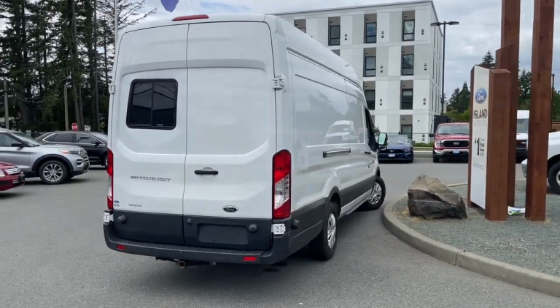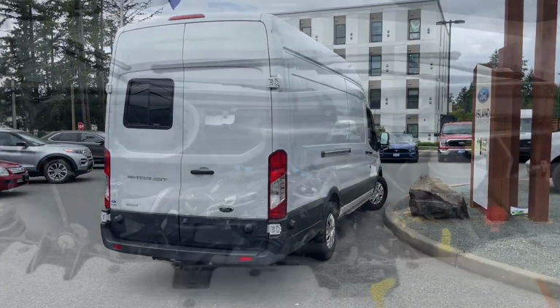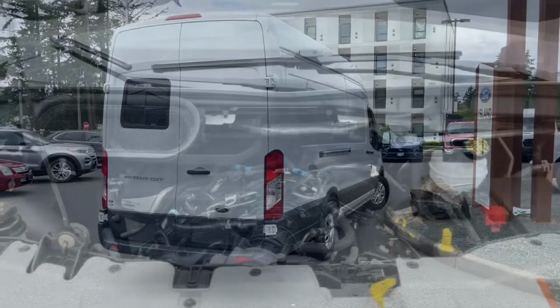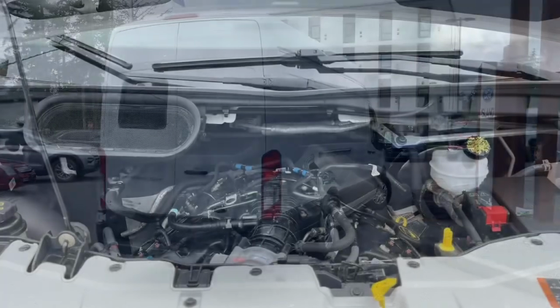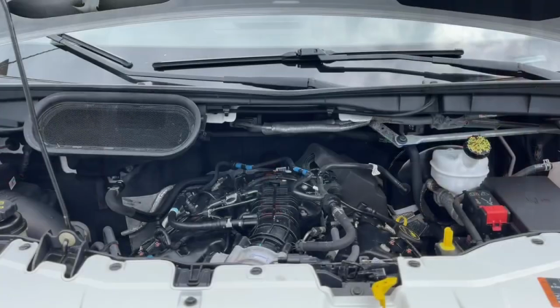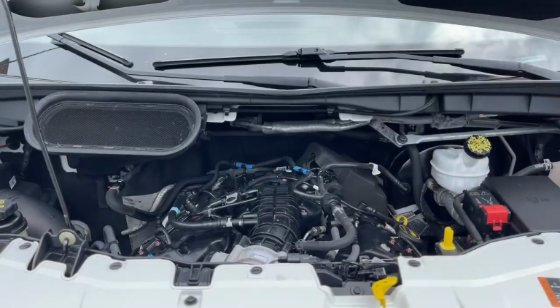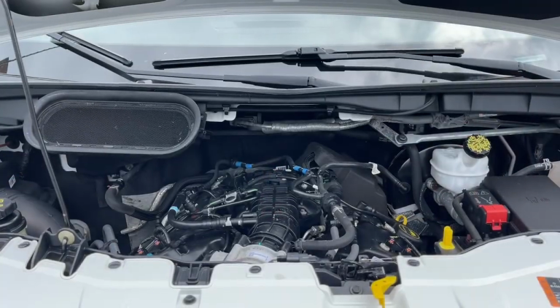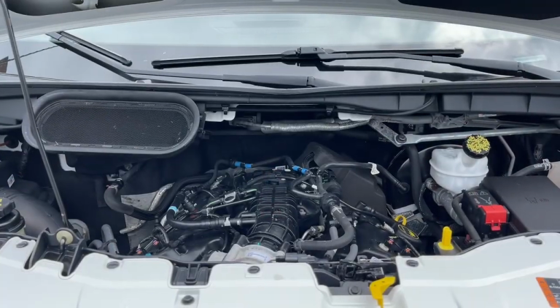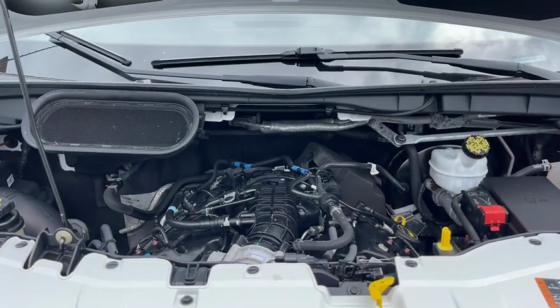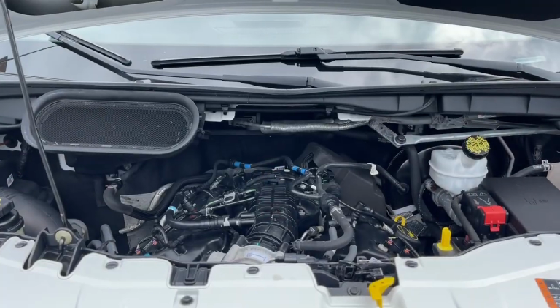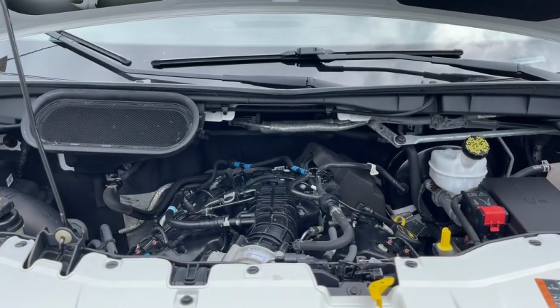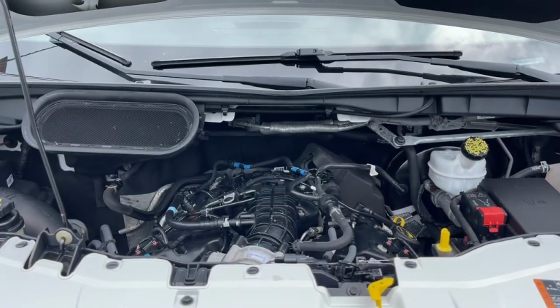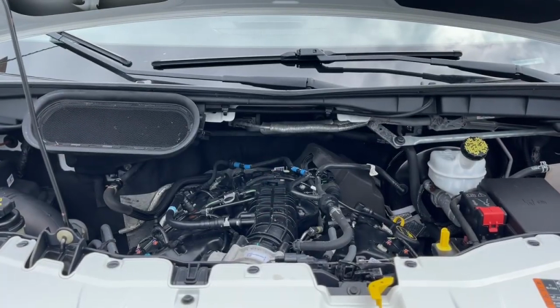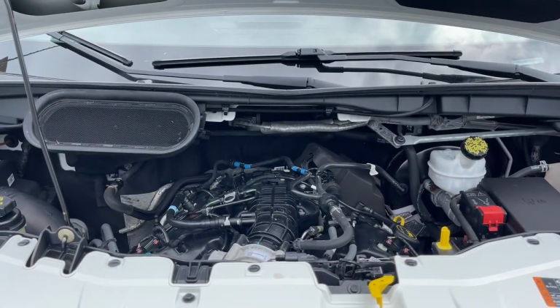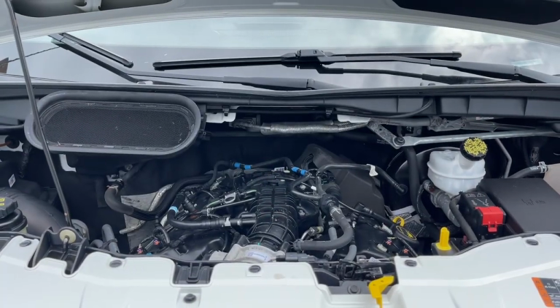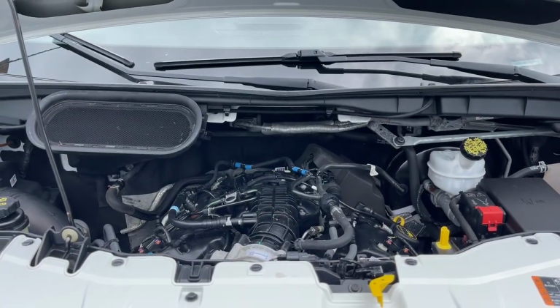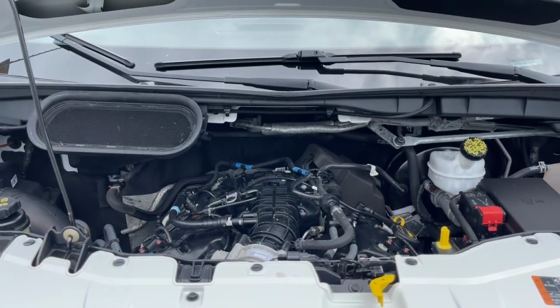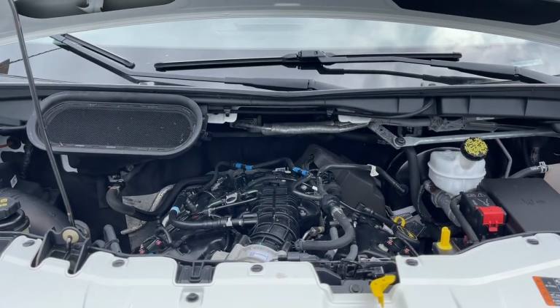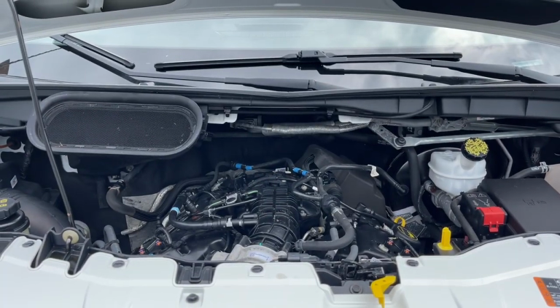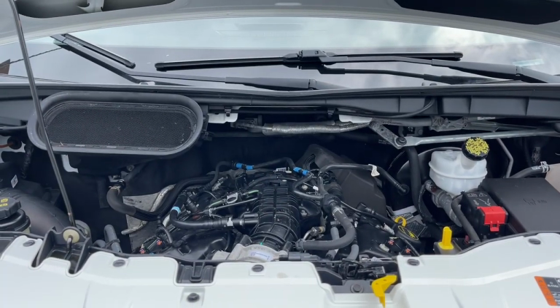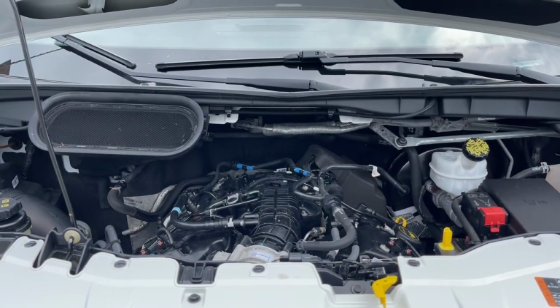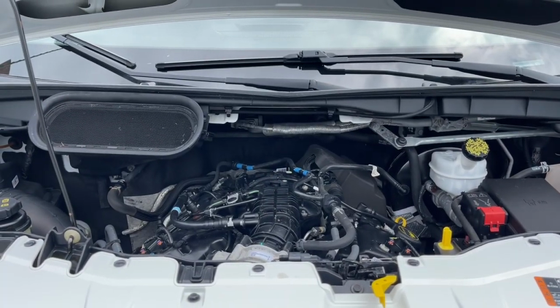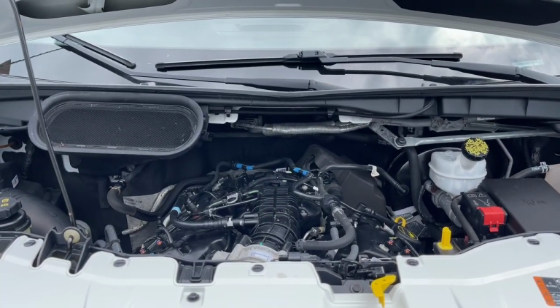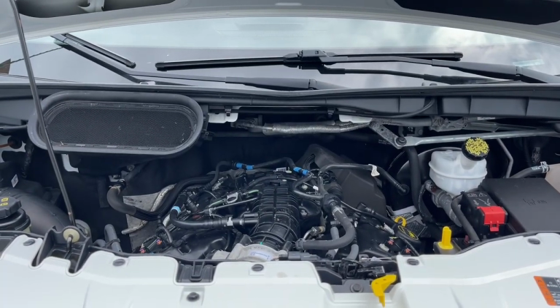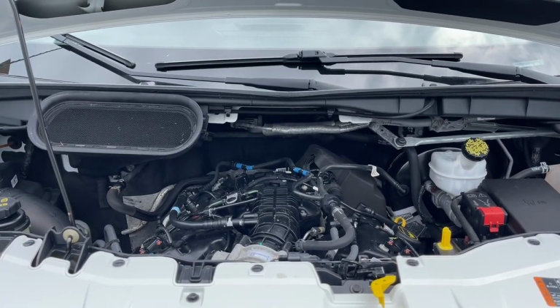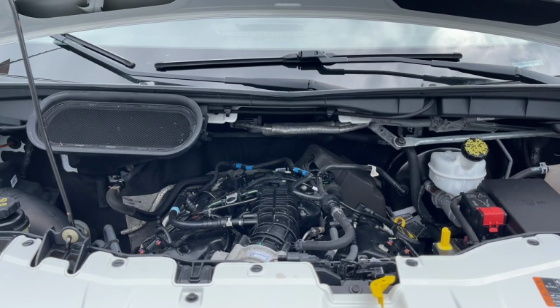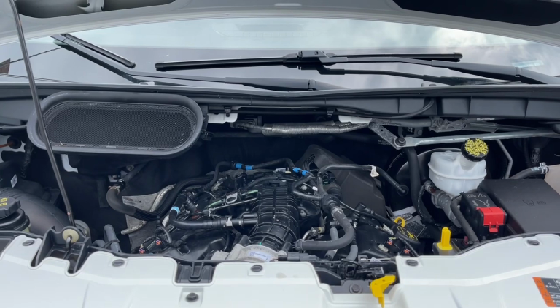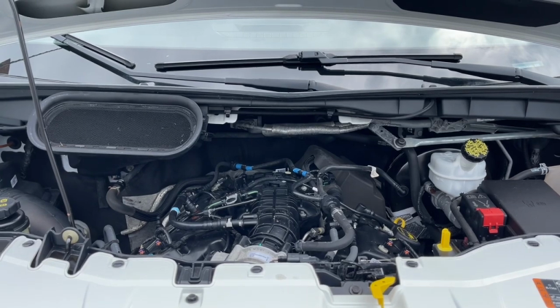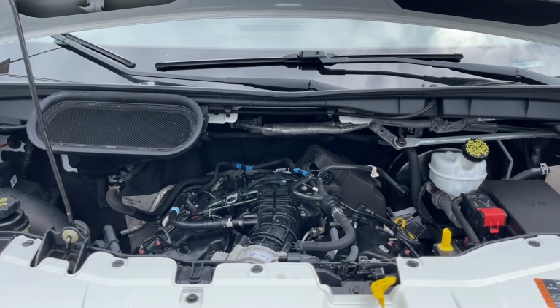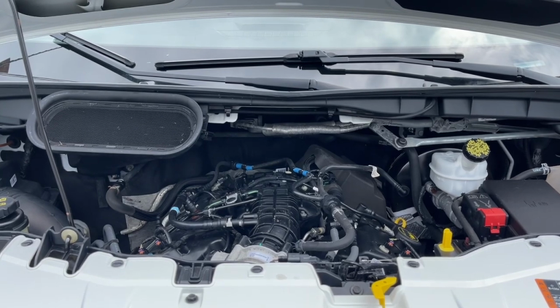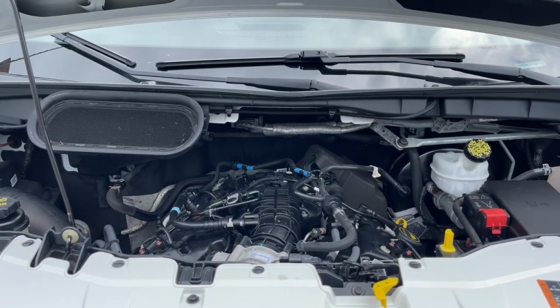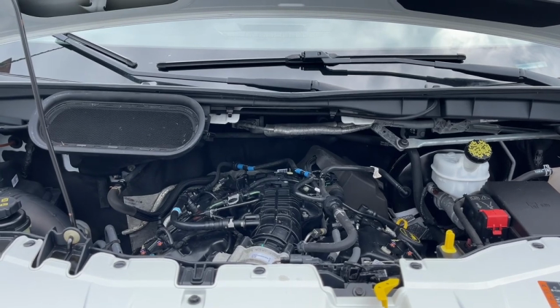This is a 3.5 liter V6 engine paired with an automatic transmission and it's rear wheel drive. Let's have a look inside.